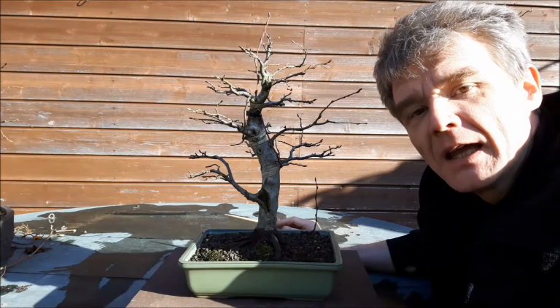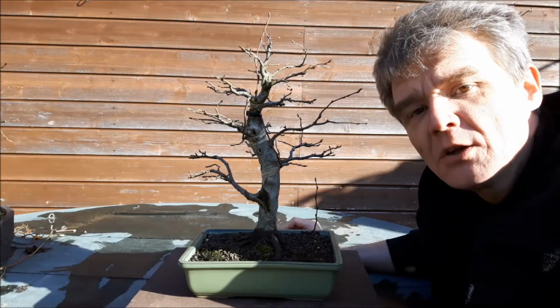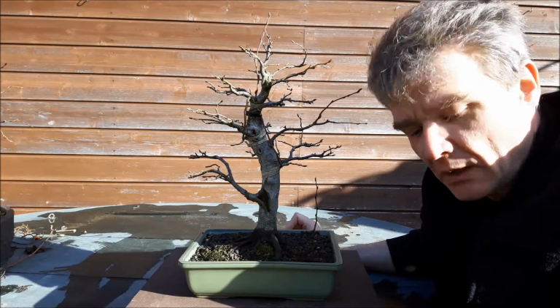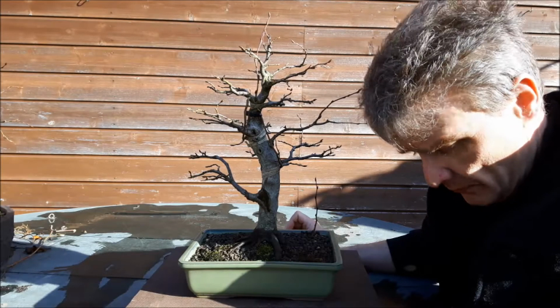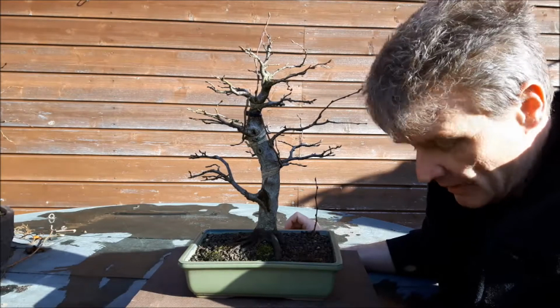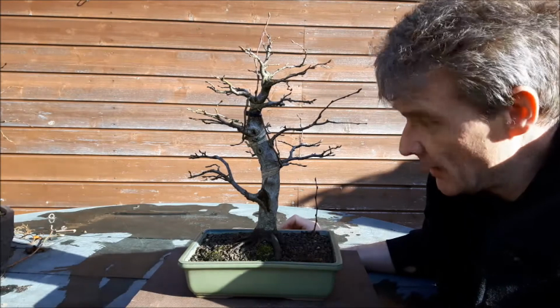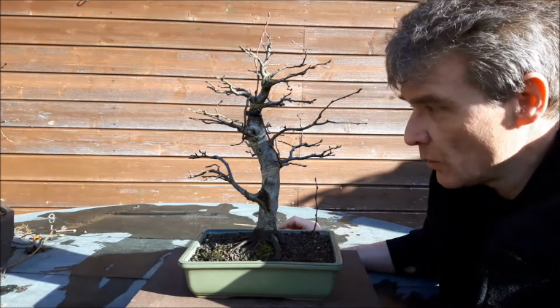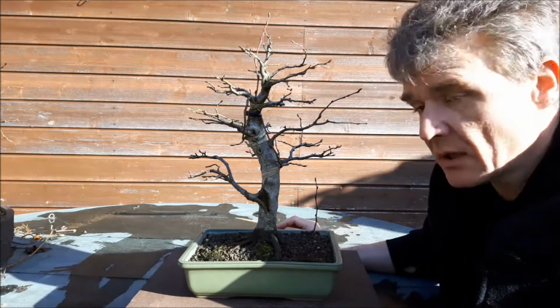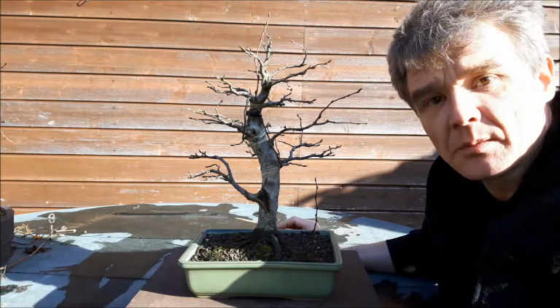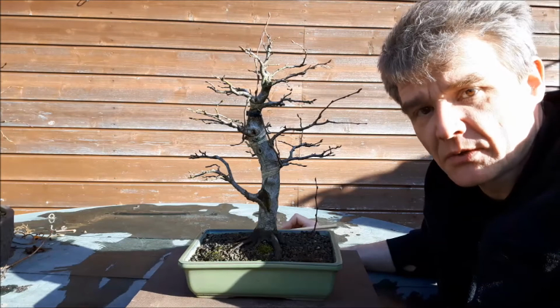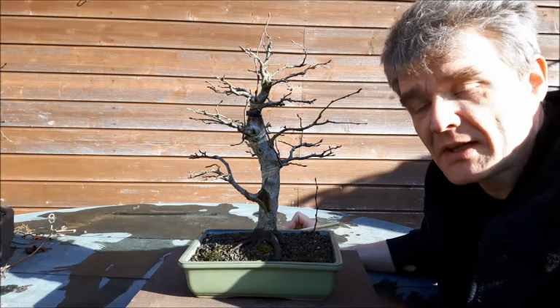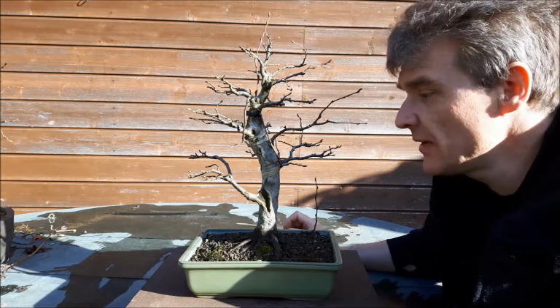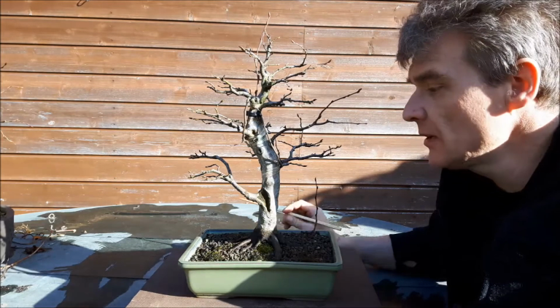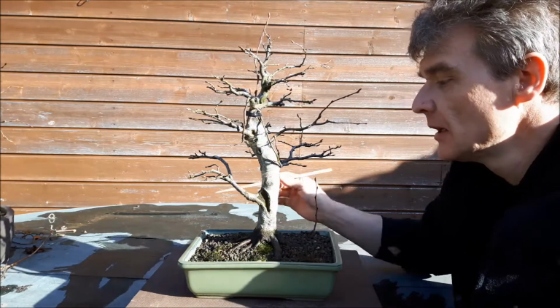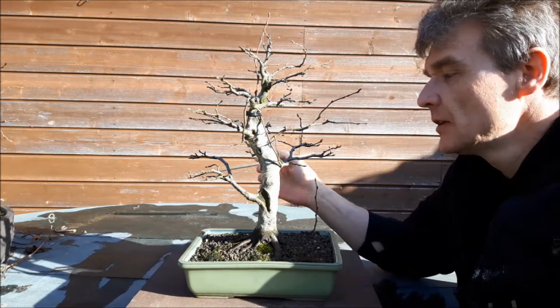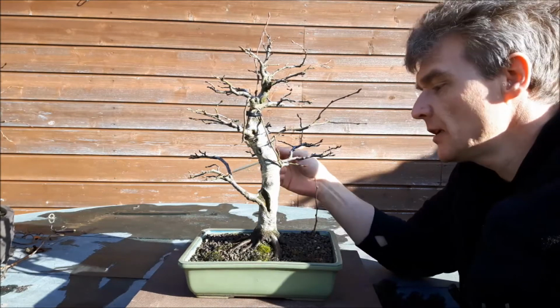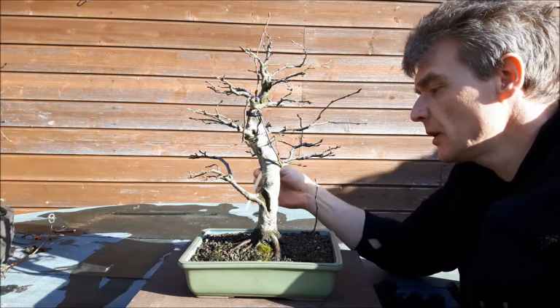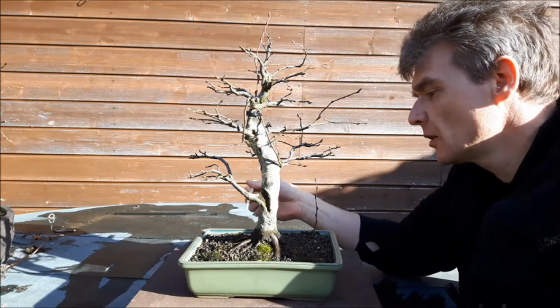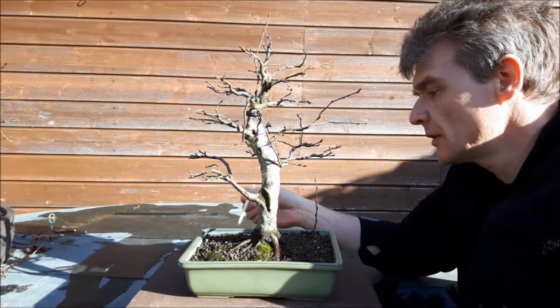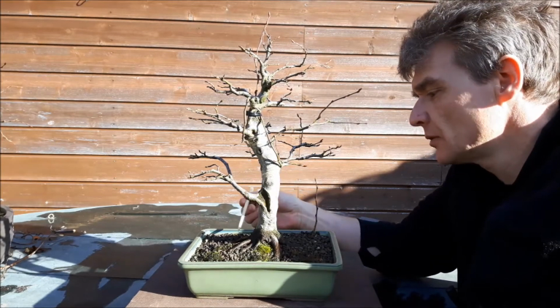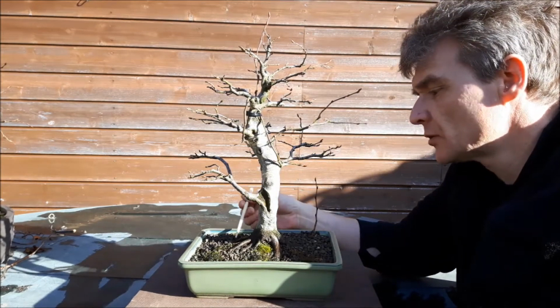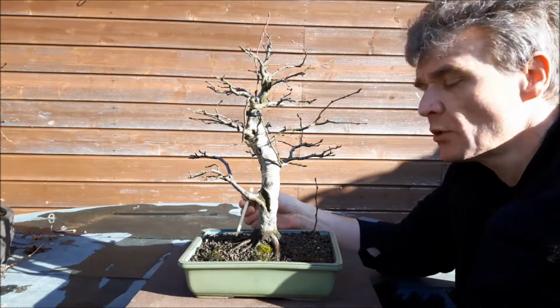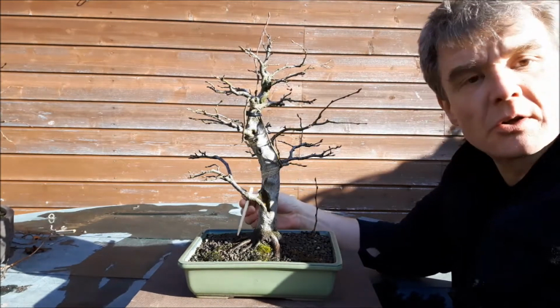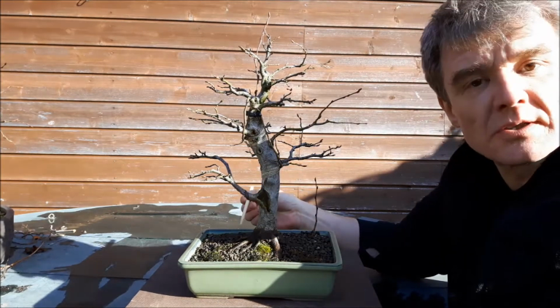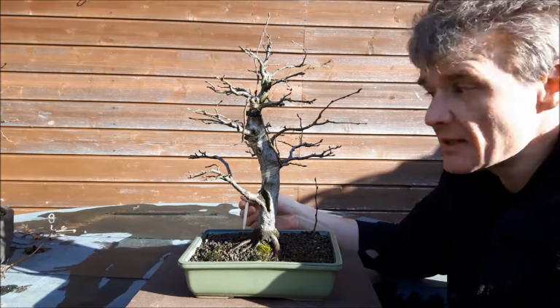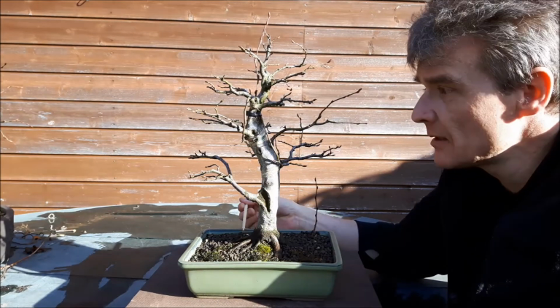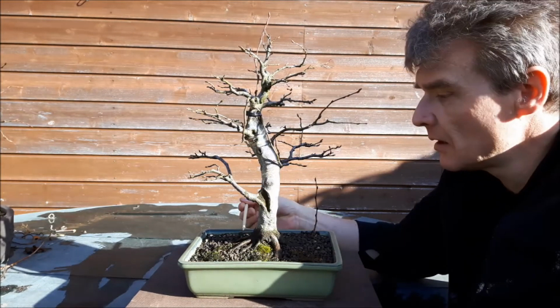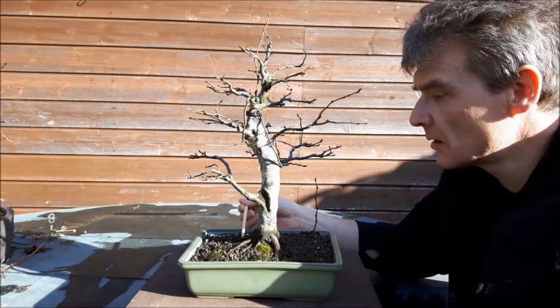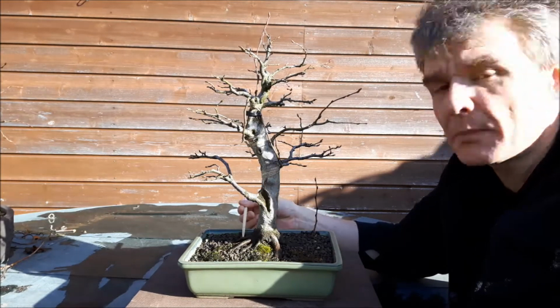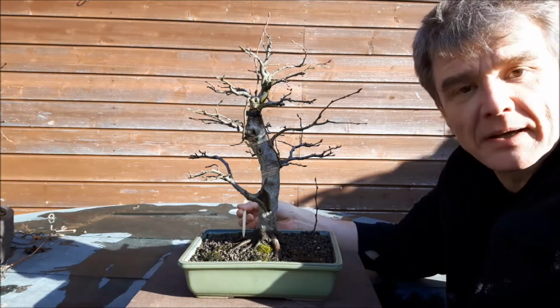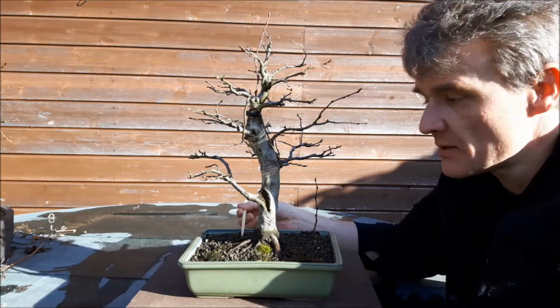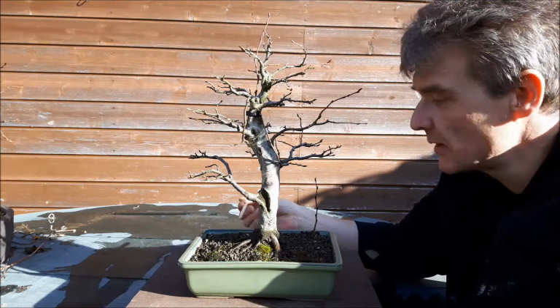Hello everybody and welcome to today's video. Today we are going to do some work on this little carpinus tree.